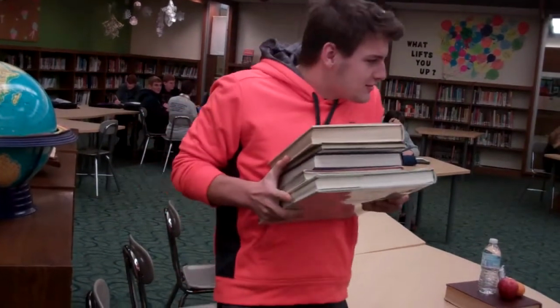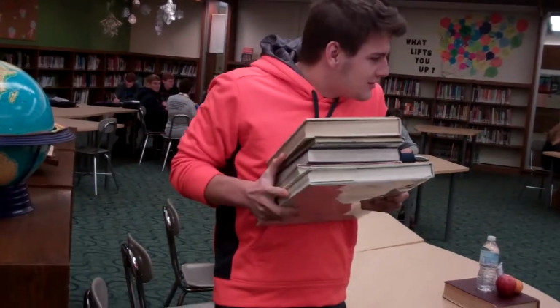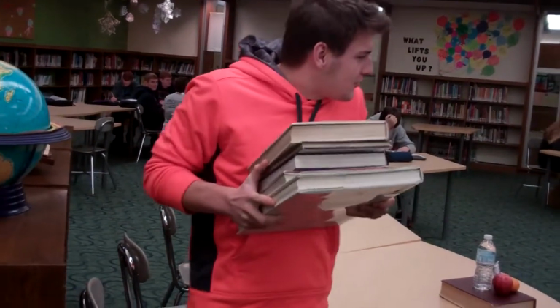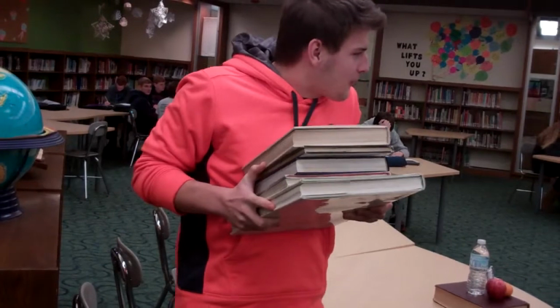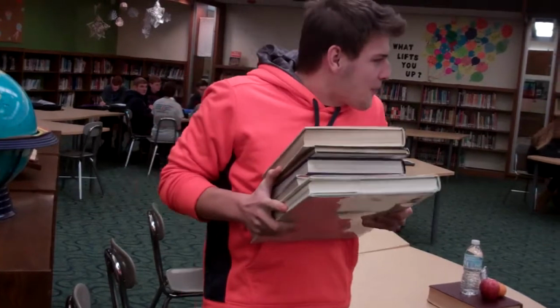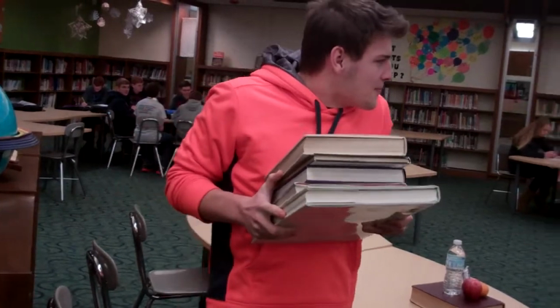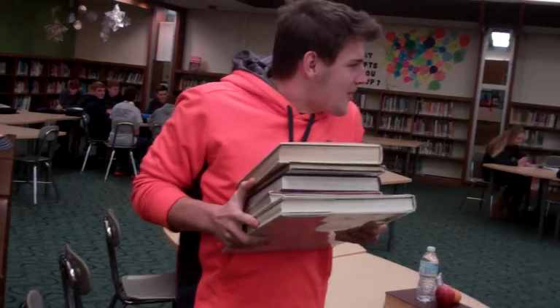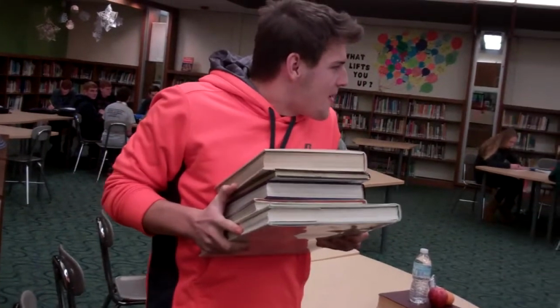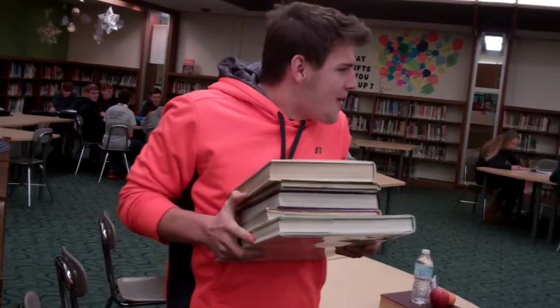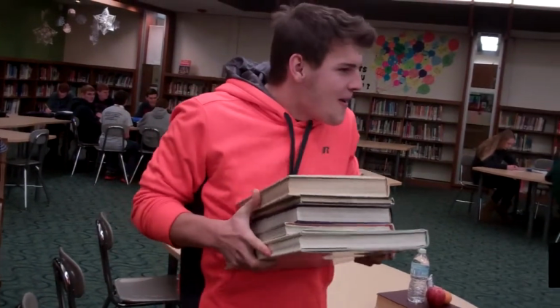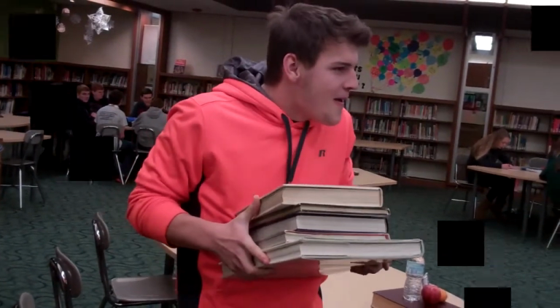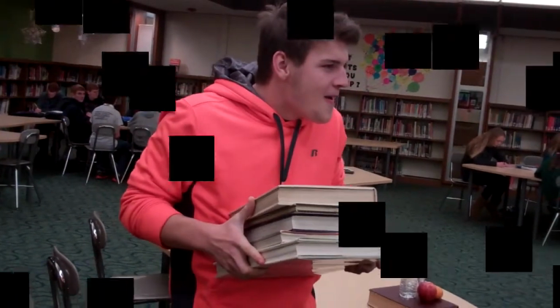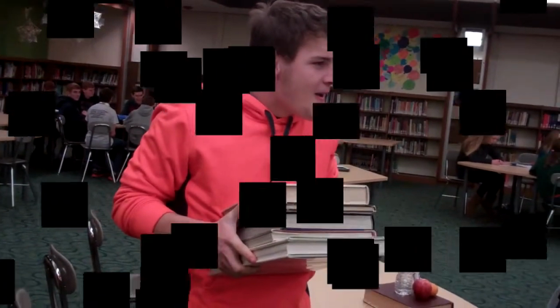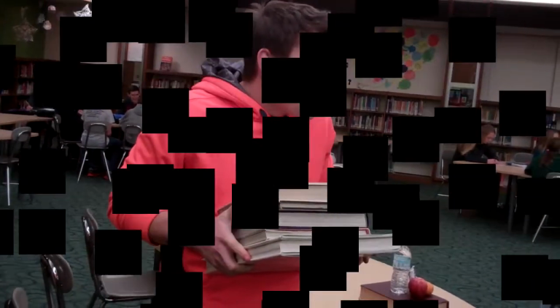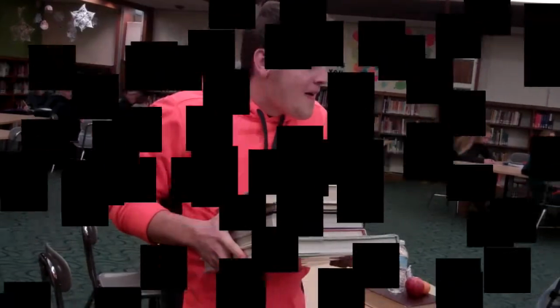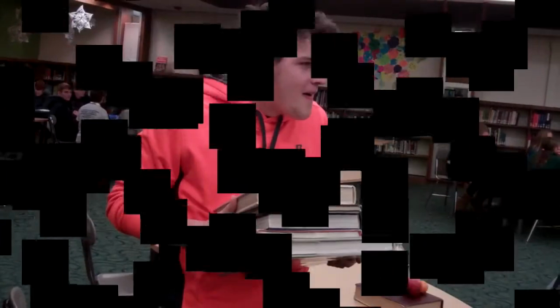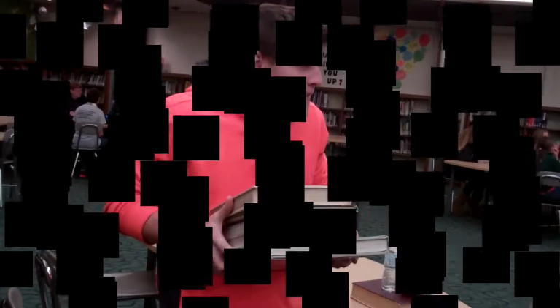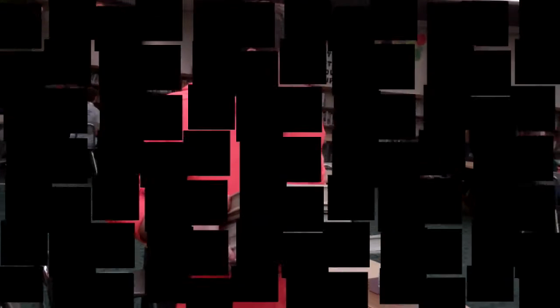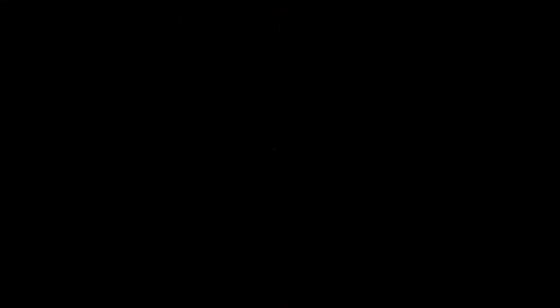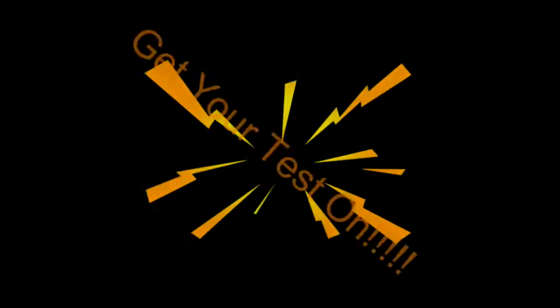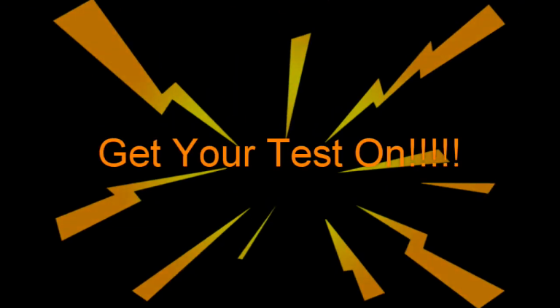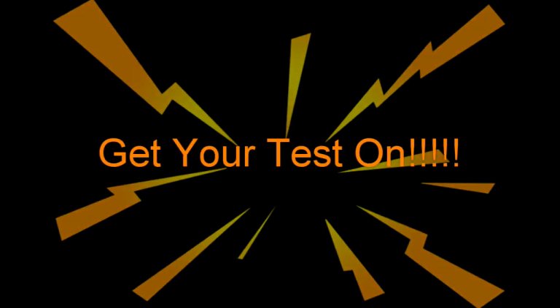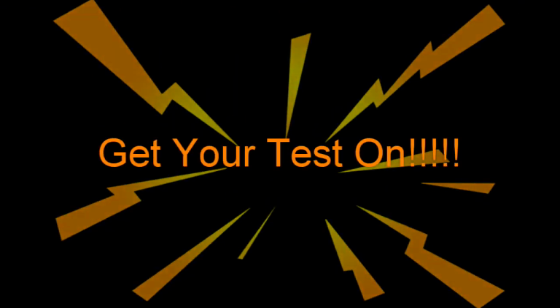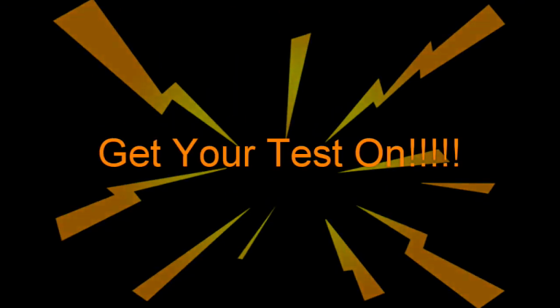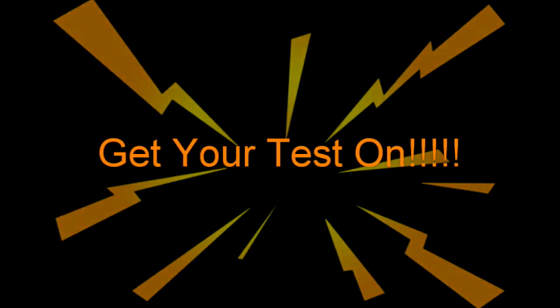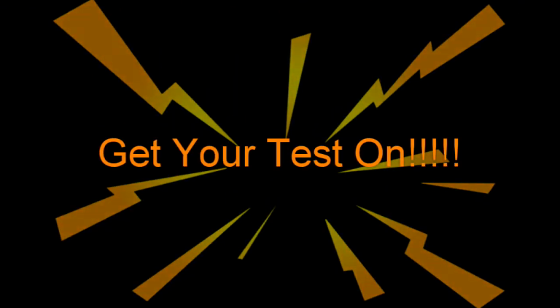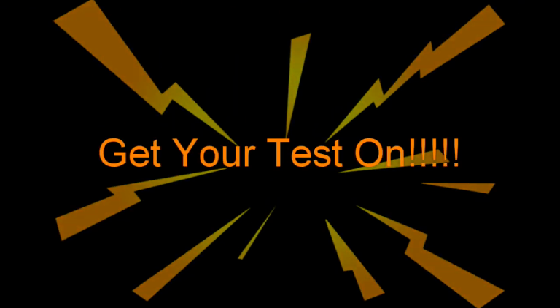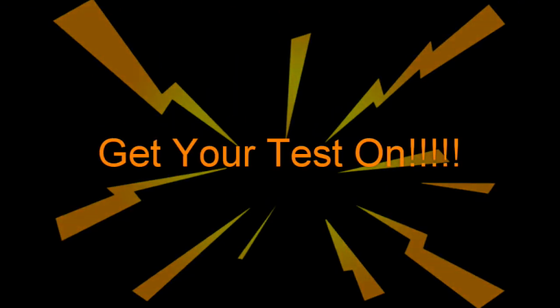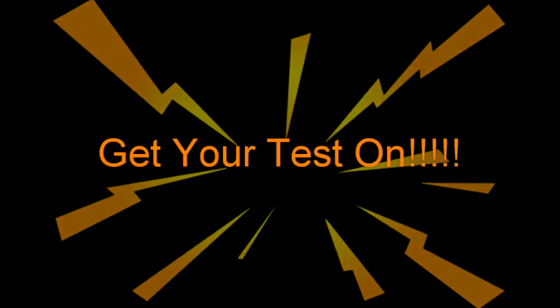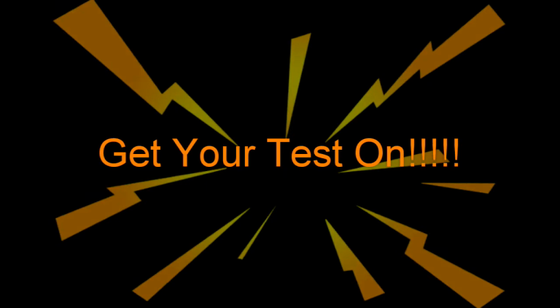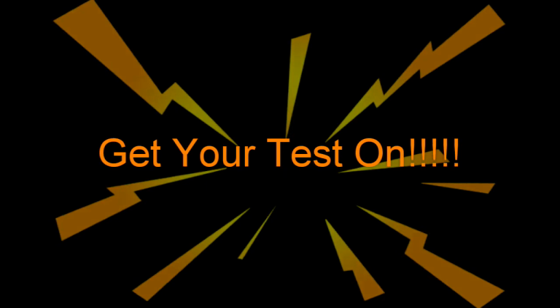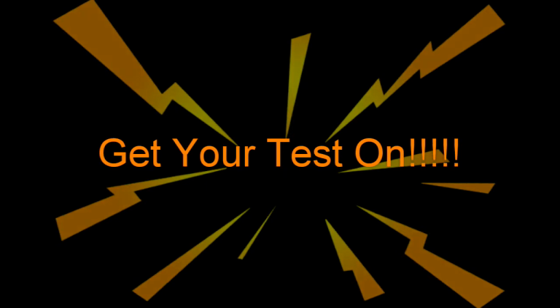Well, there you have it, ladies and gentlemen — the do's and don'ts of test day. Good luck!